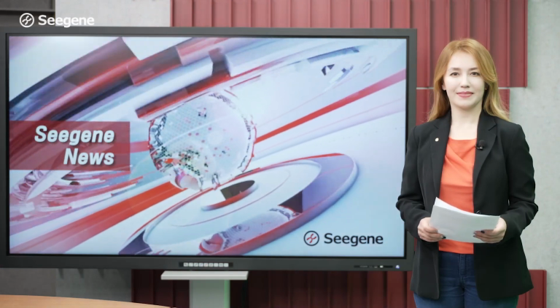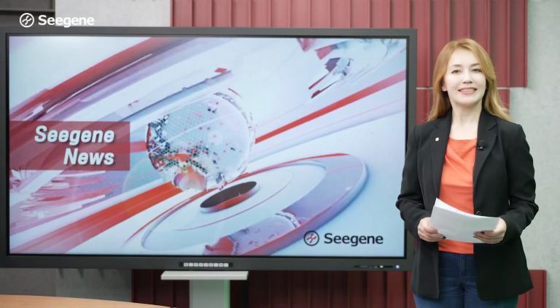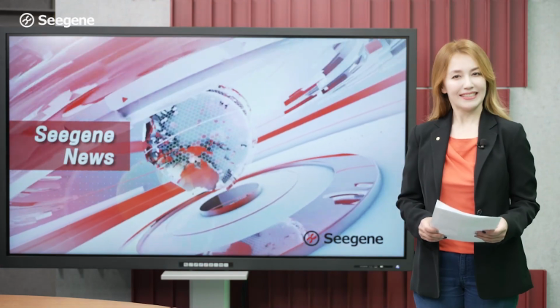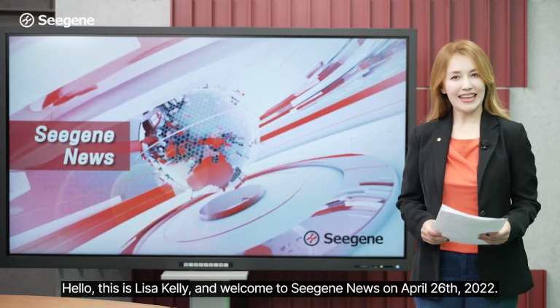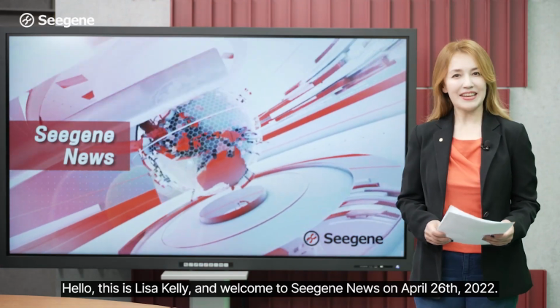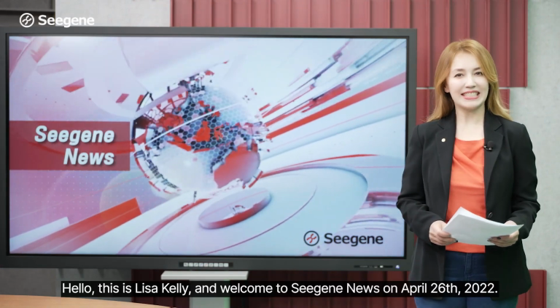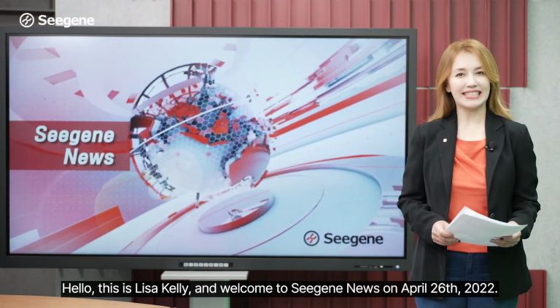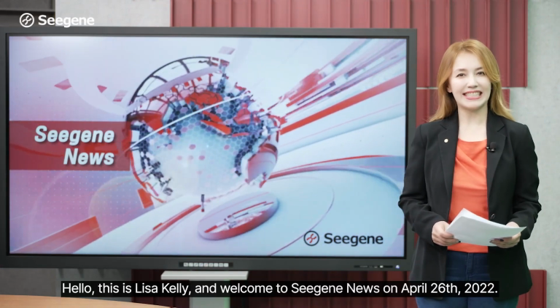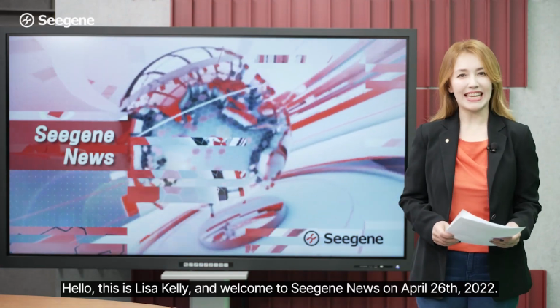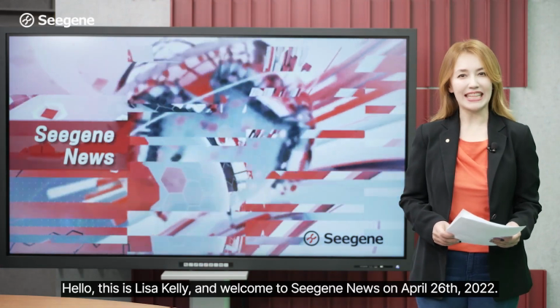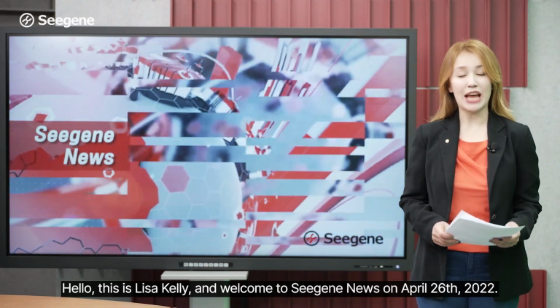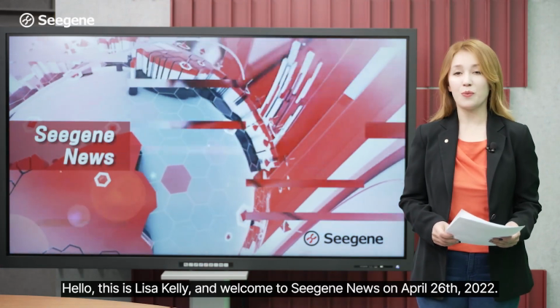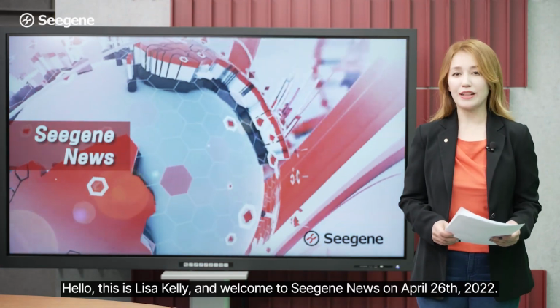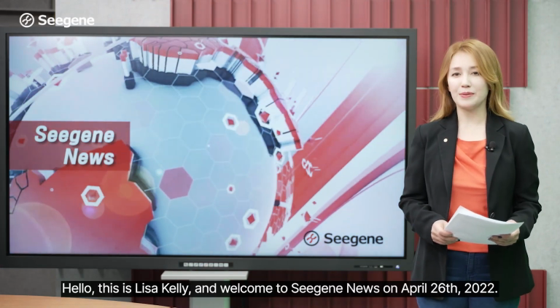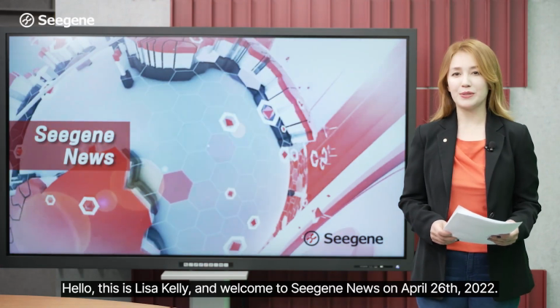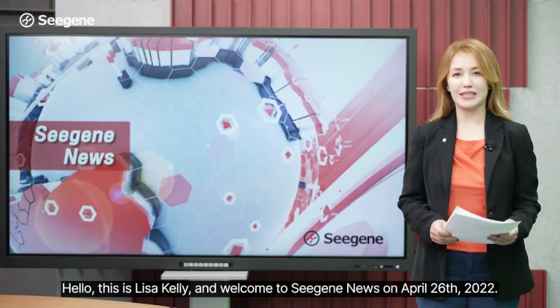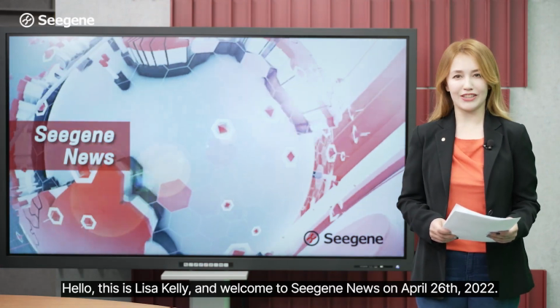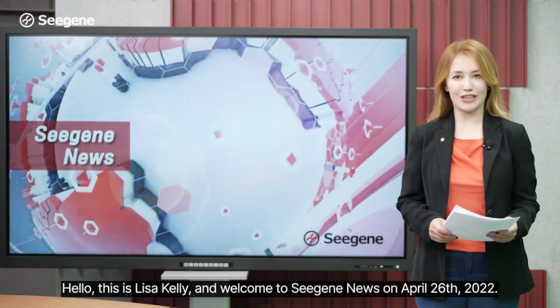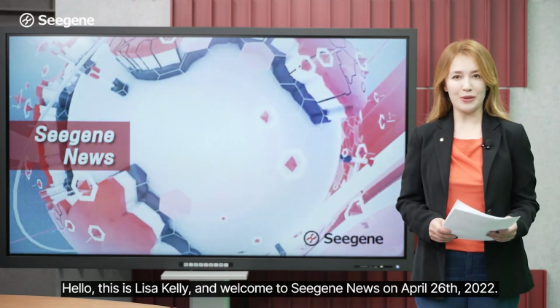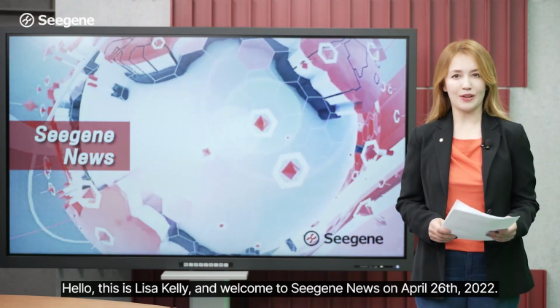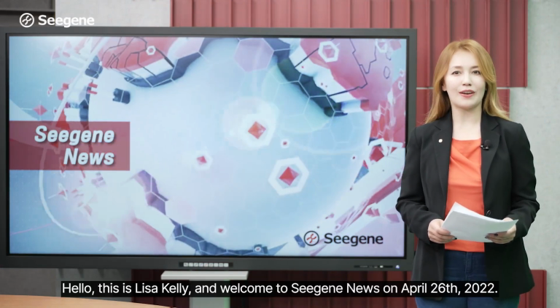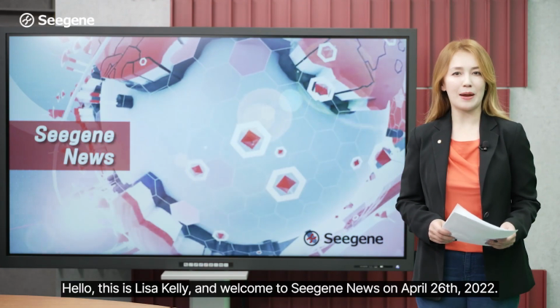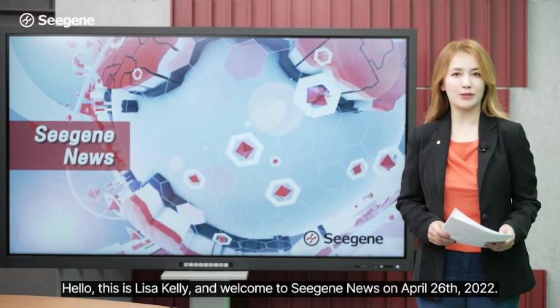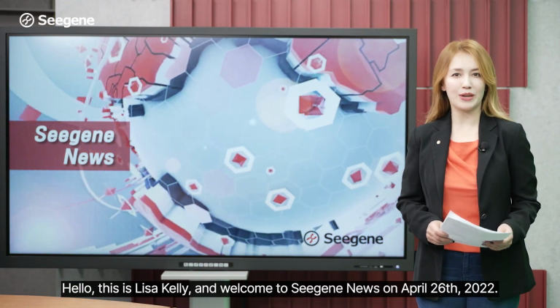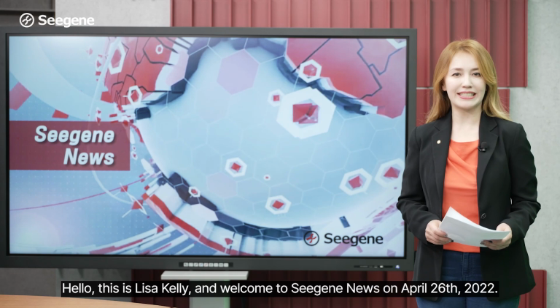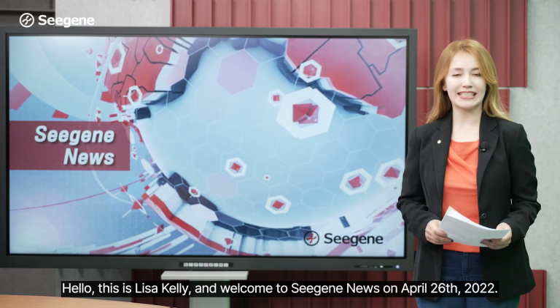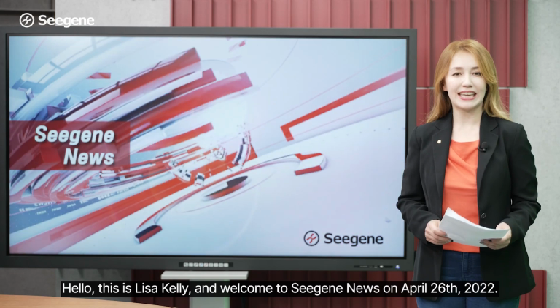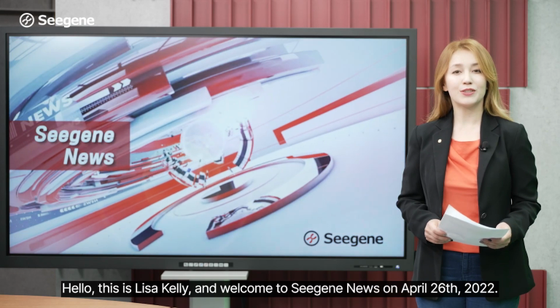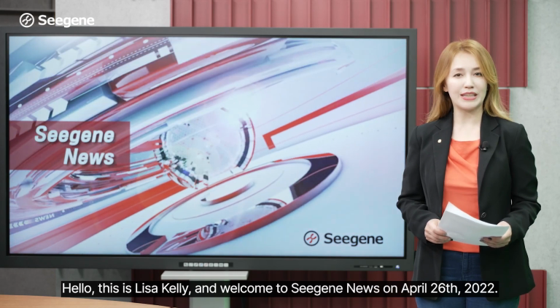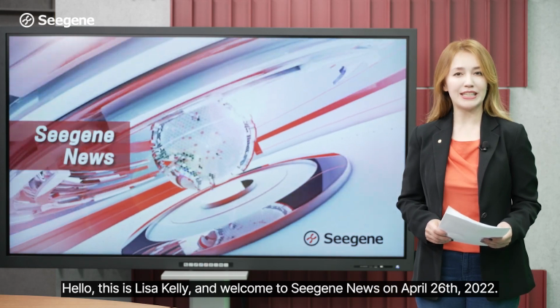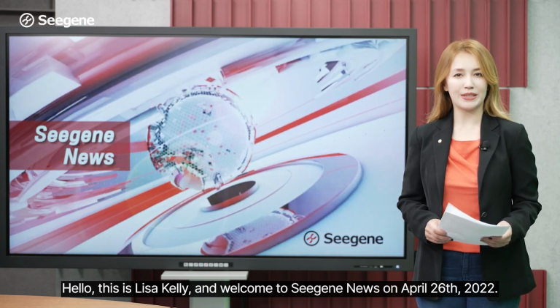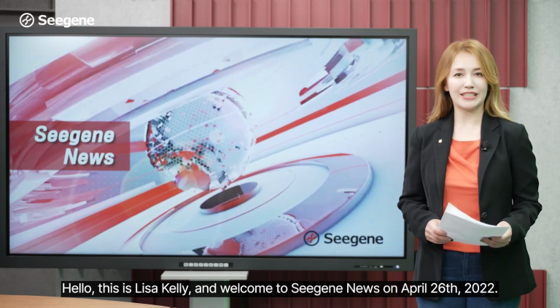Hello, this is Lisa Kelley and welcome to CGE News on April 26, 2022.